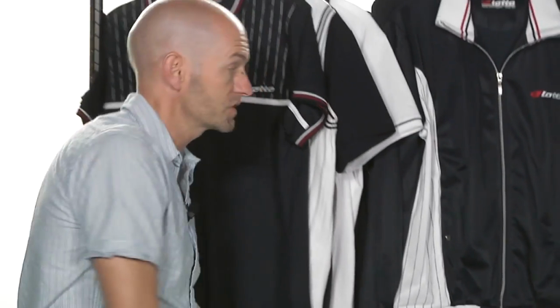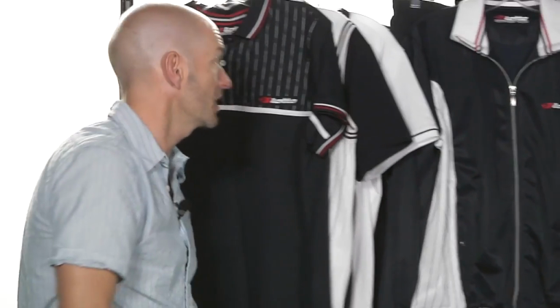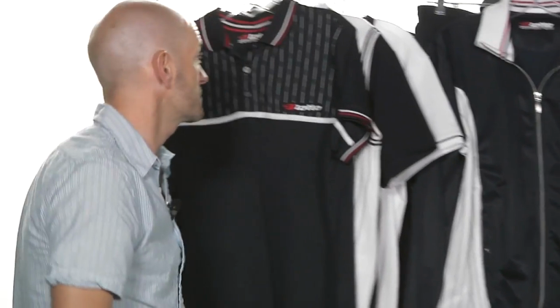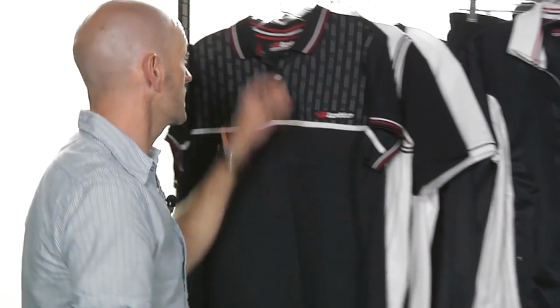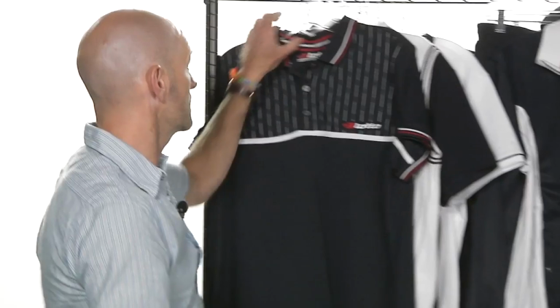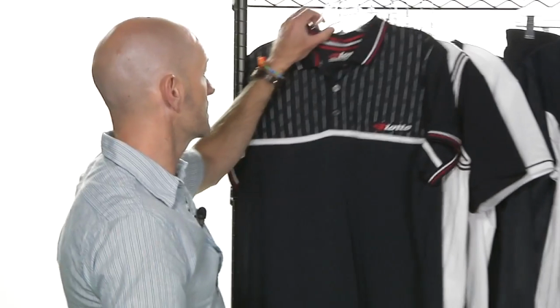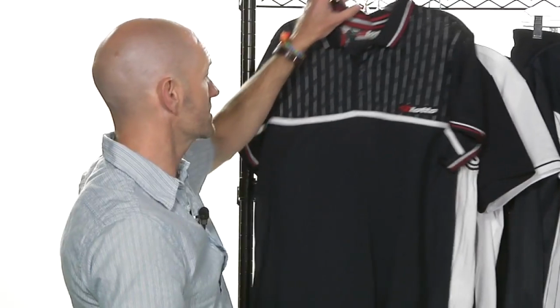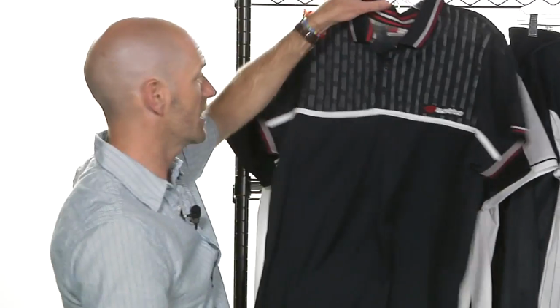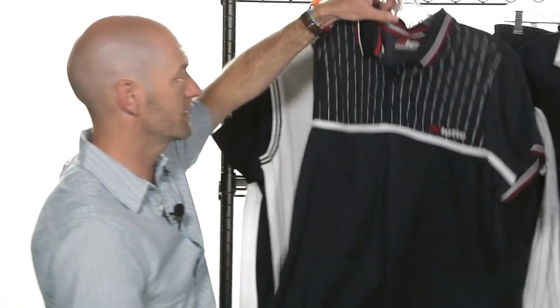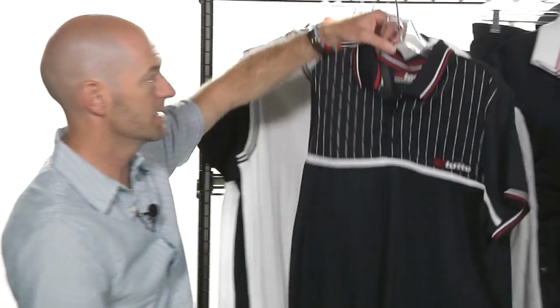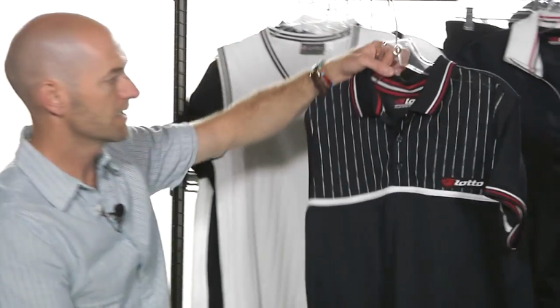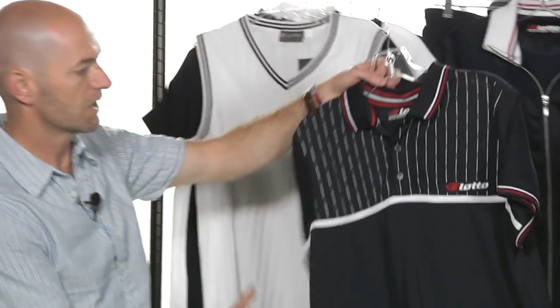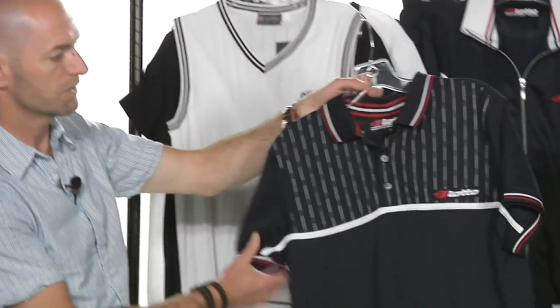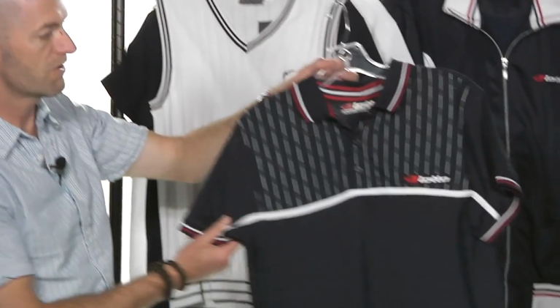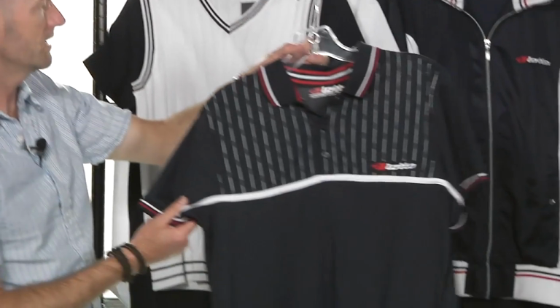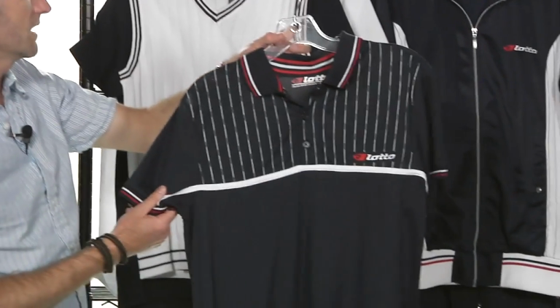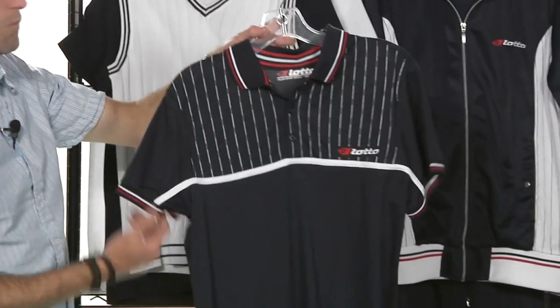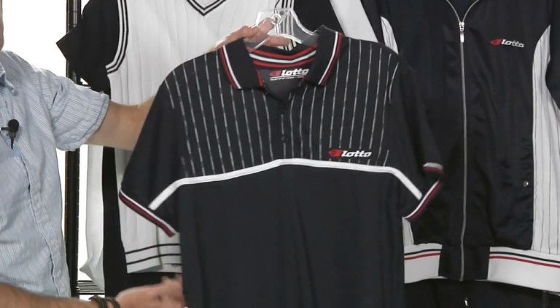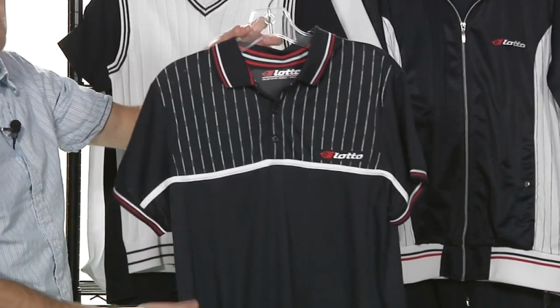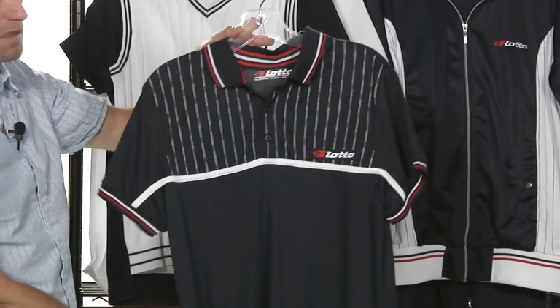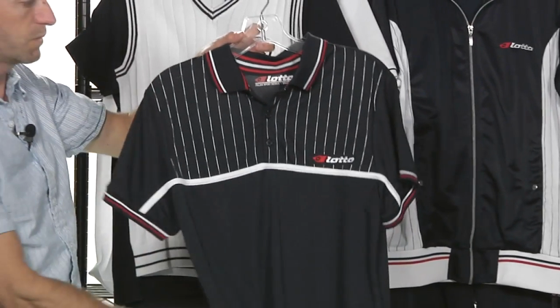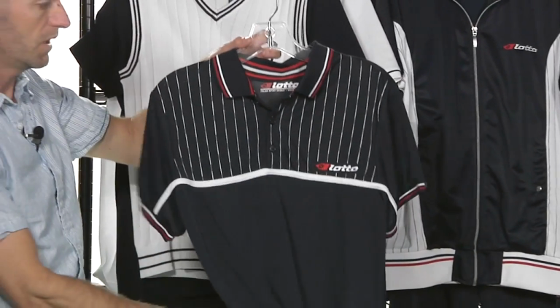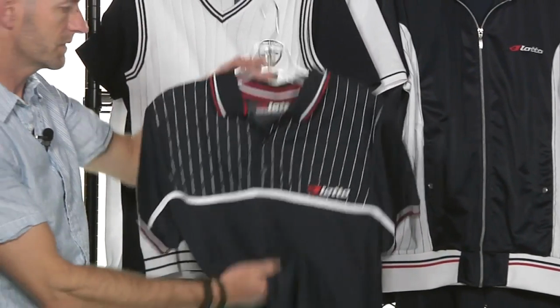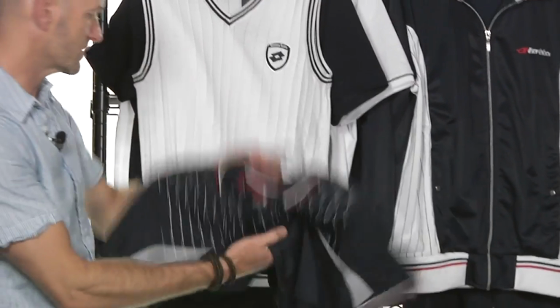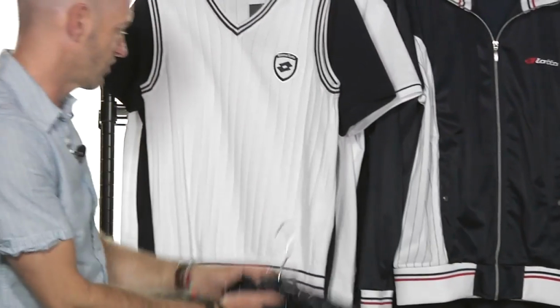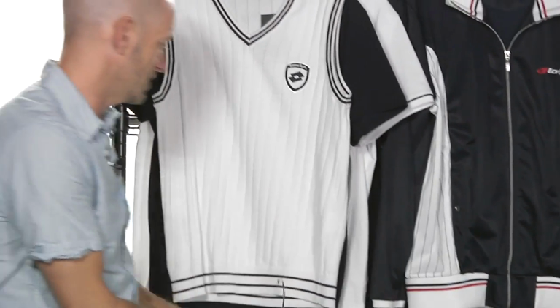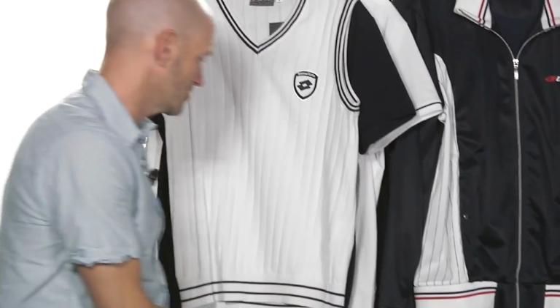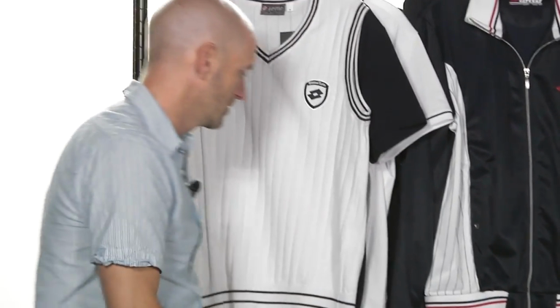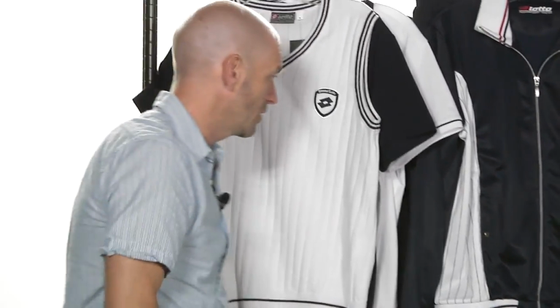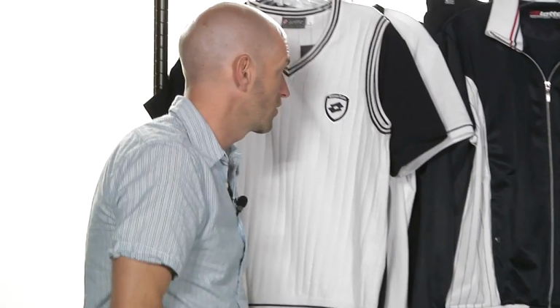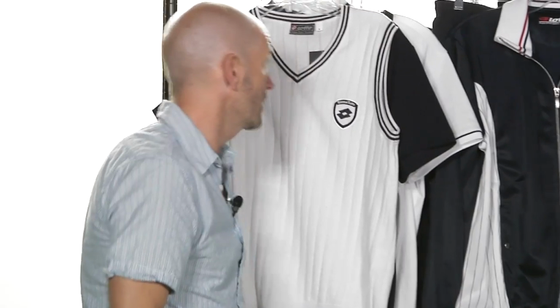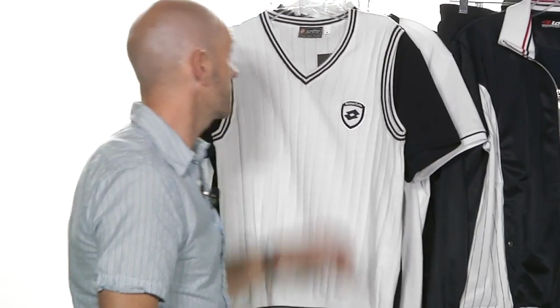Also comes in this navy color with the red and white as well. That's the Range Polo right there.